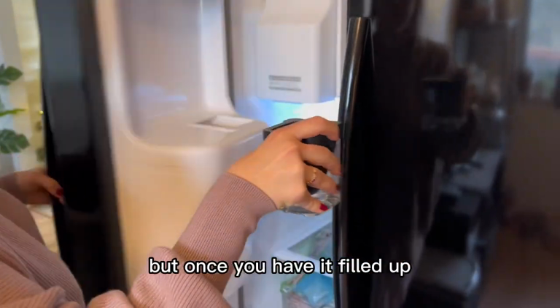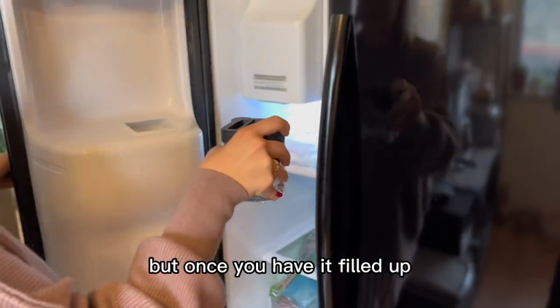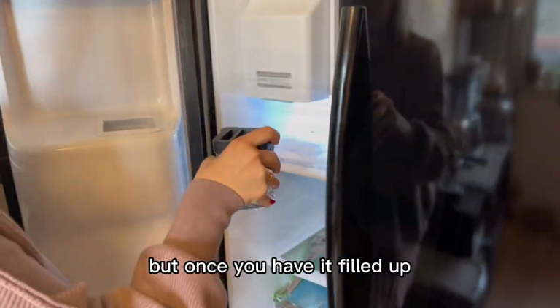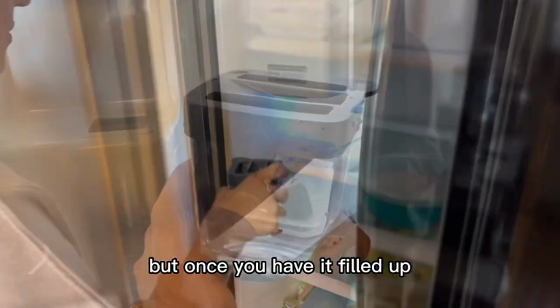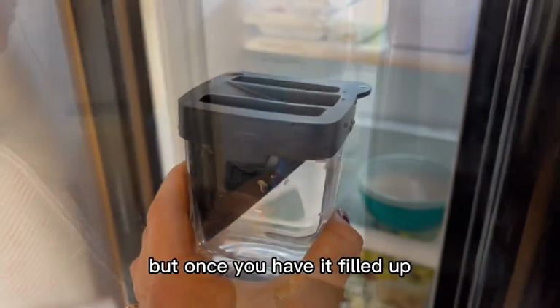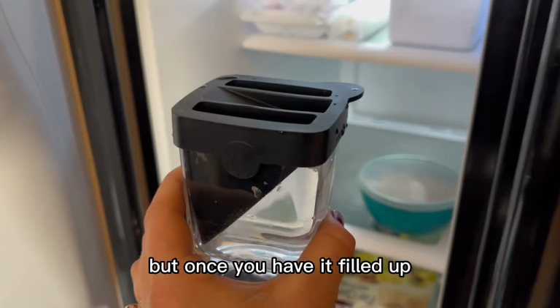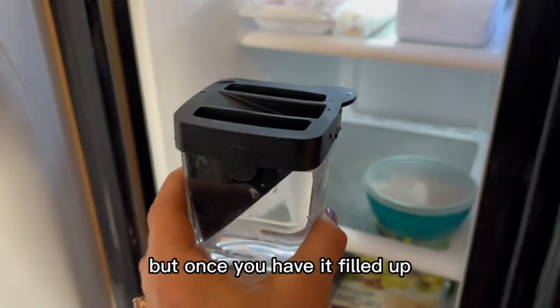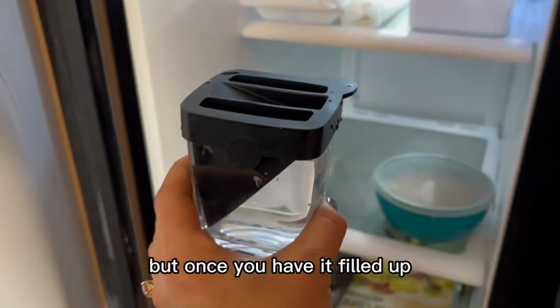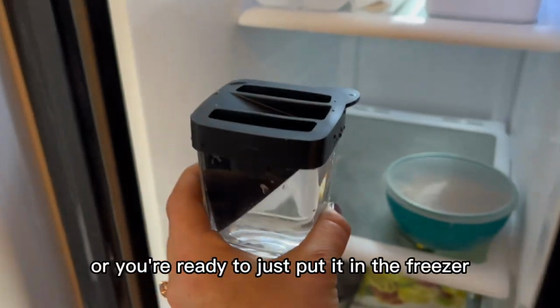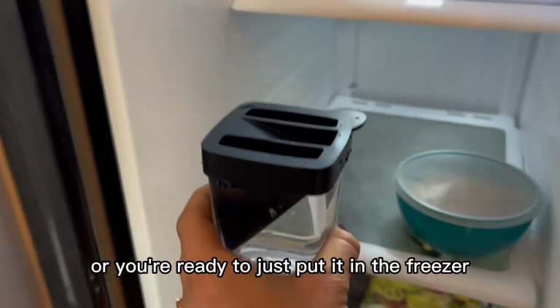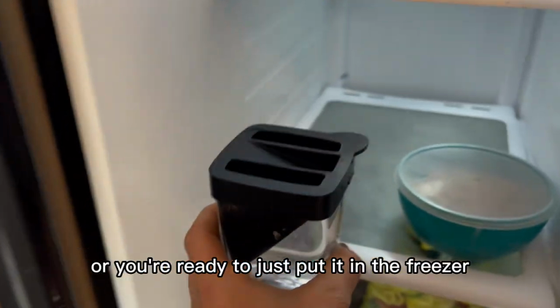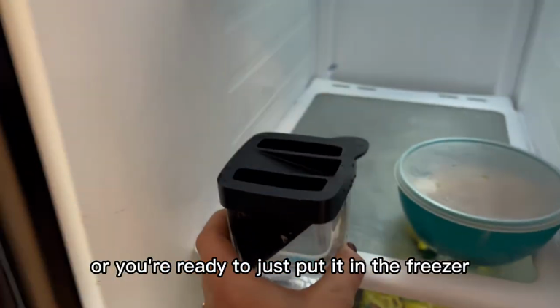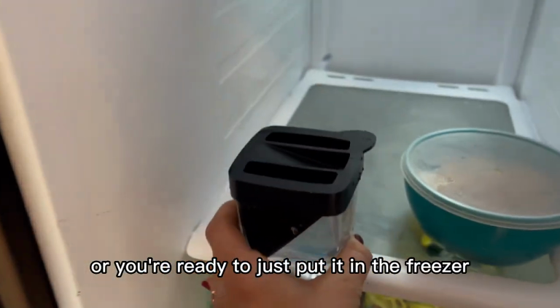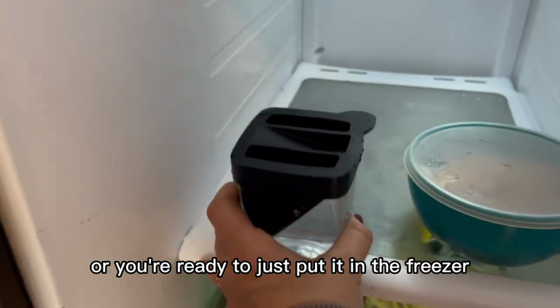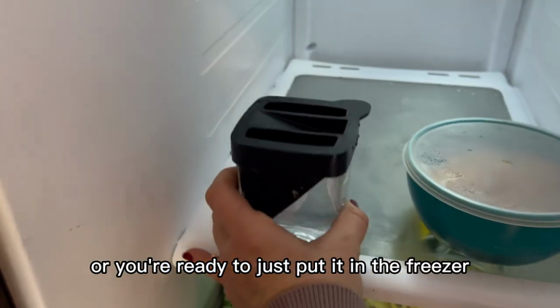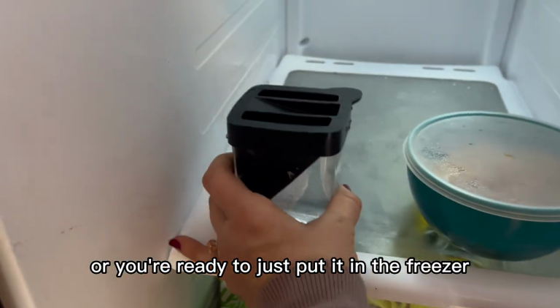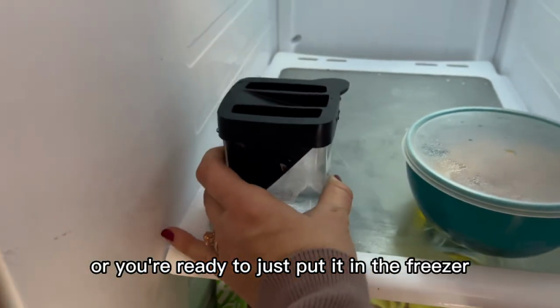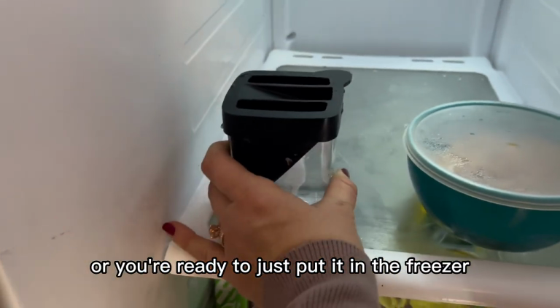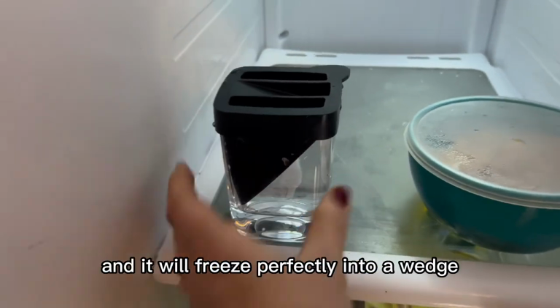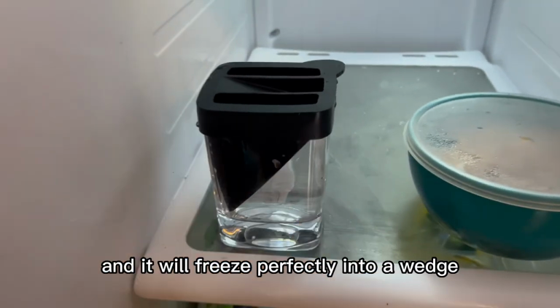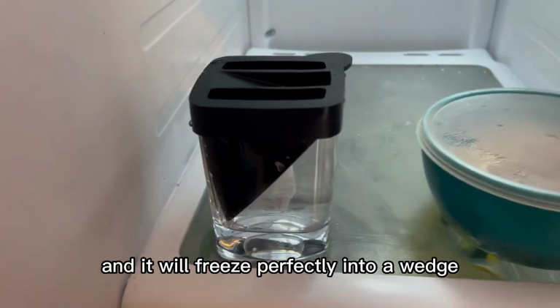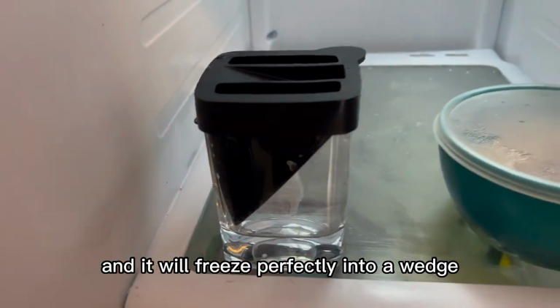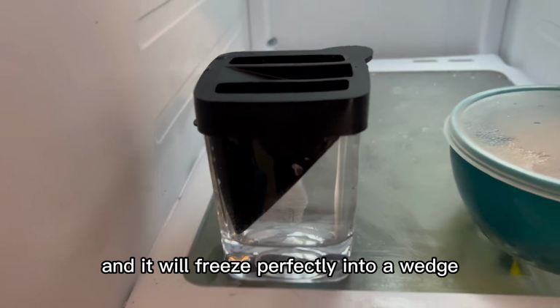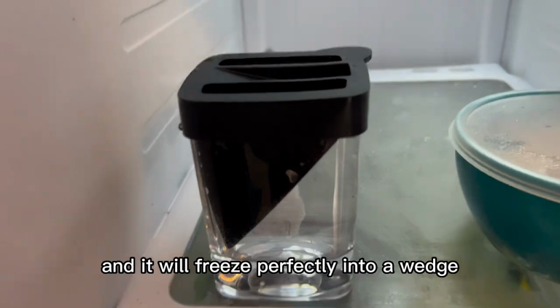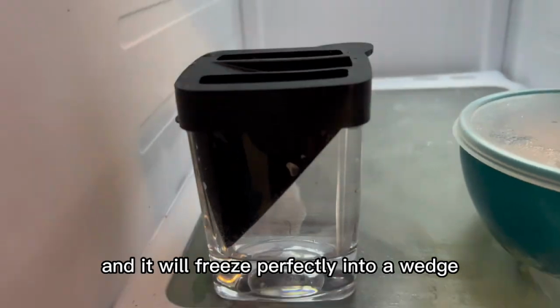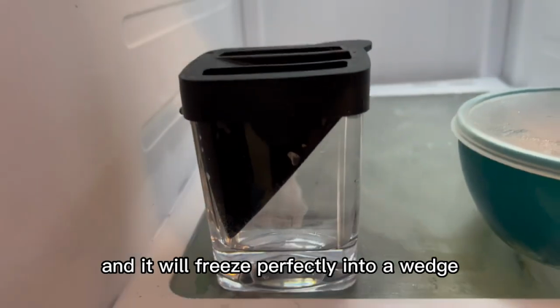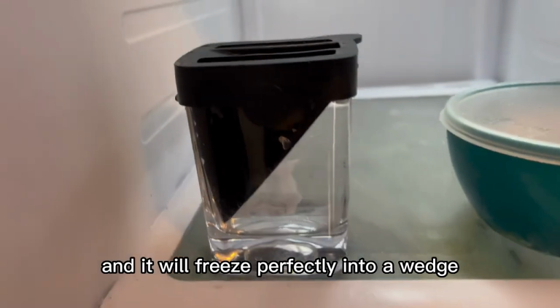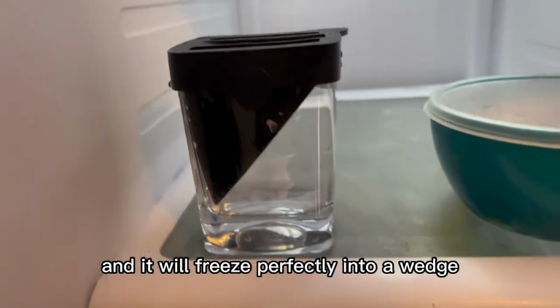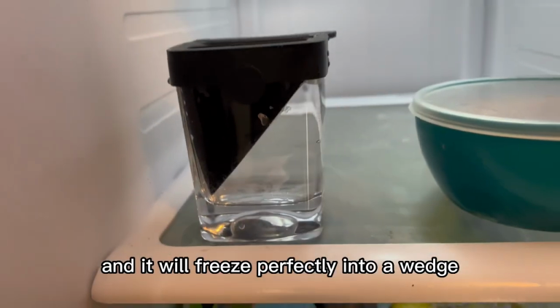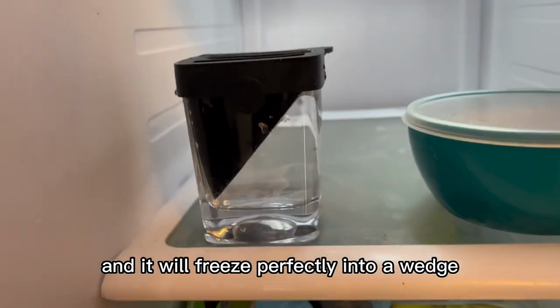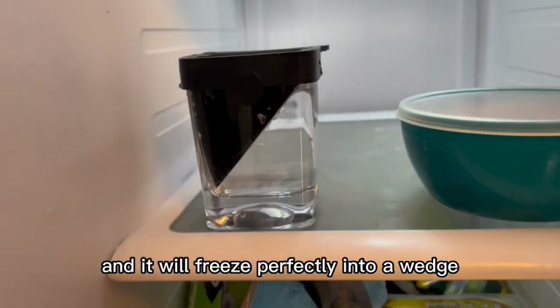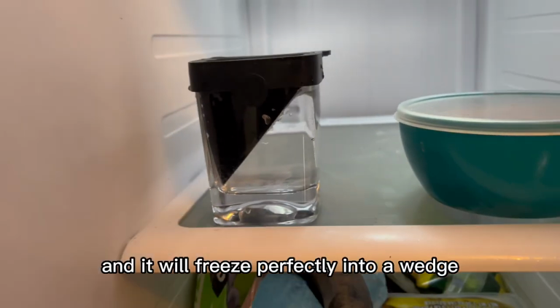Once you have it filled up you're ready to just put it in the freezer and it will freeze perfectly into a wedge.